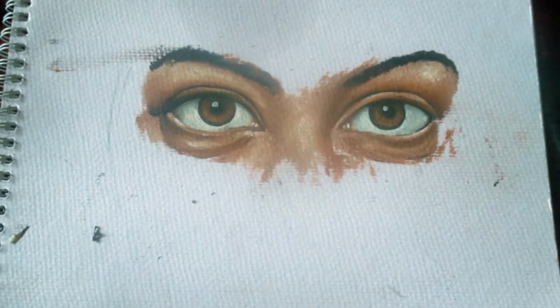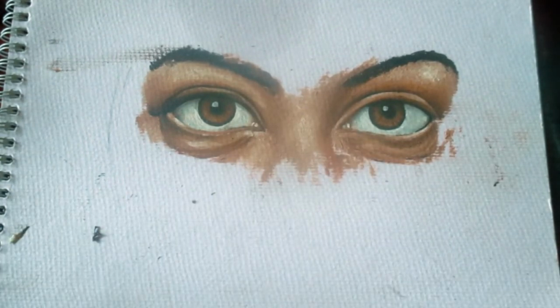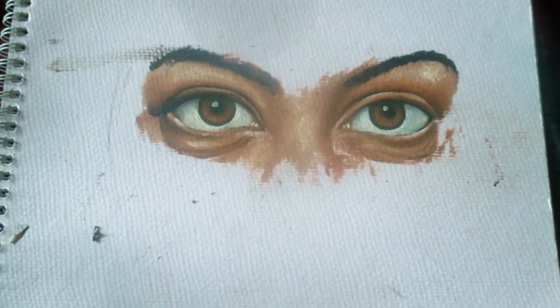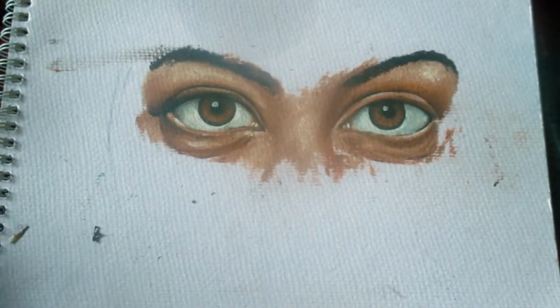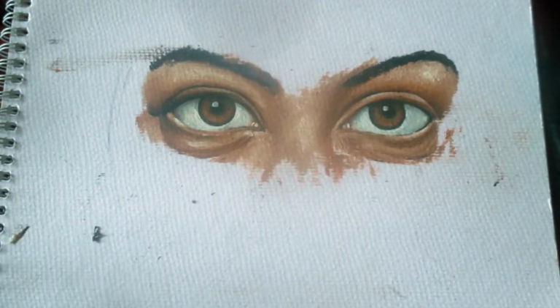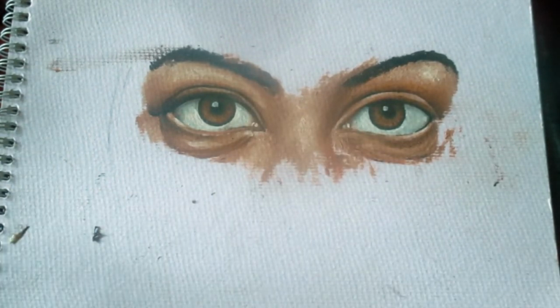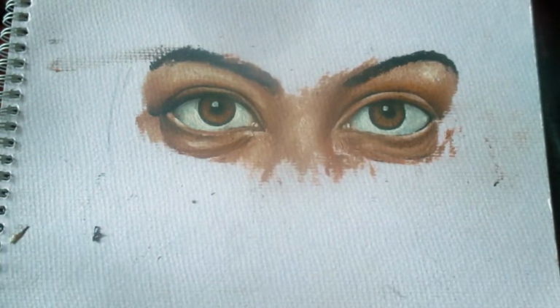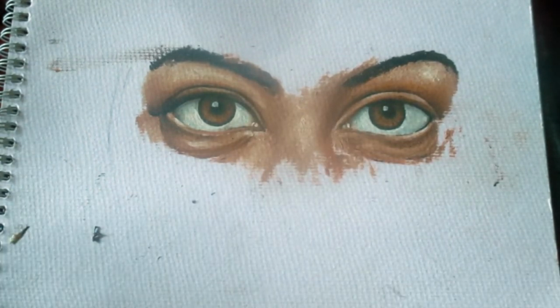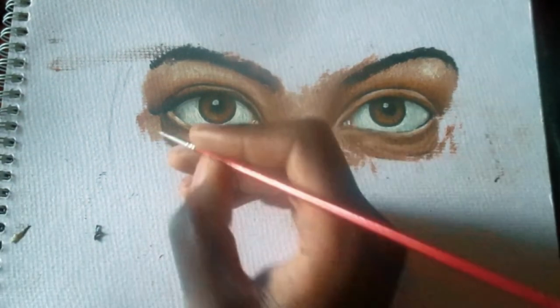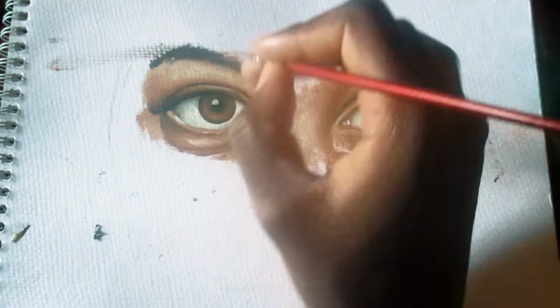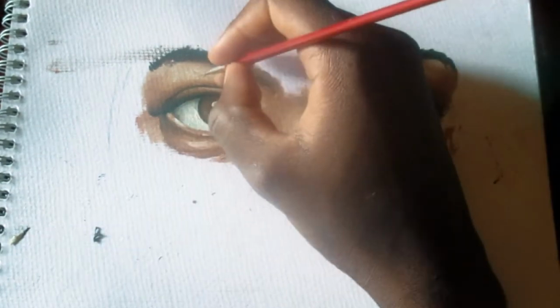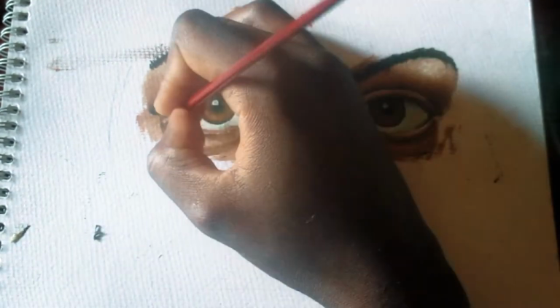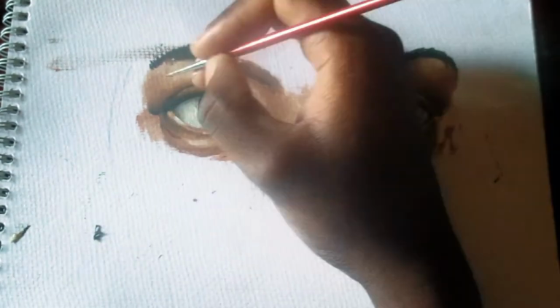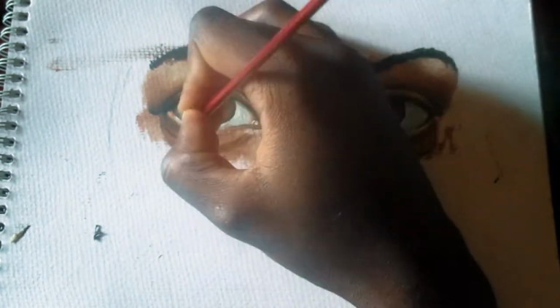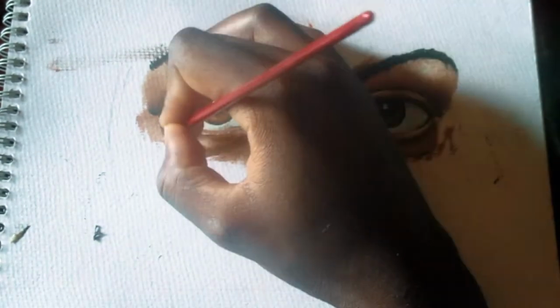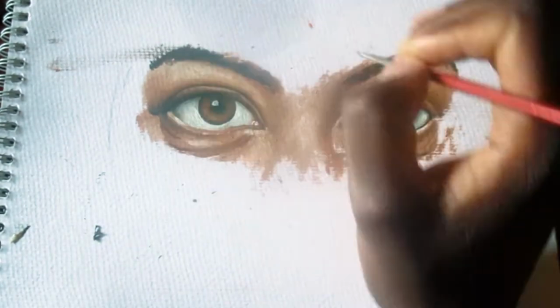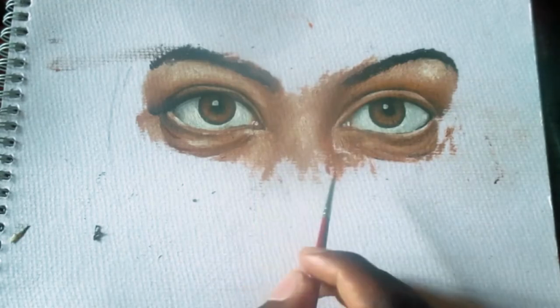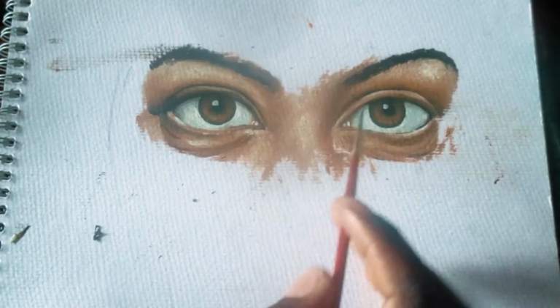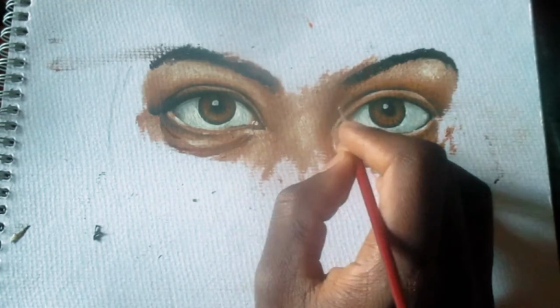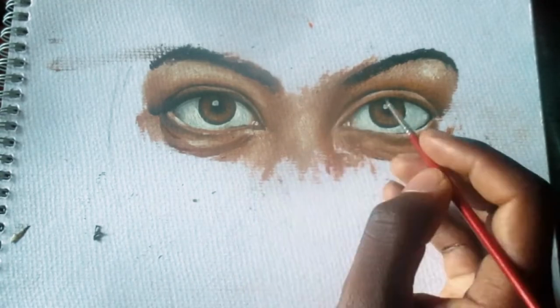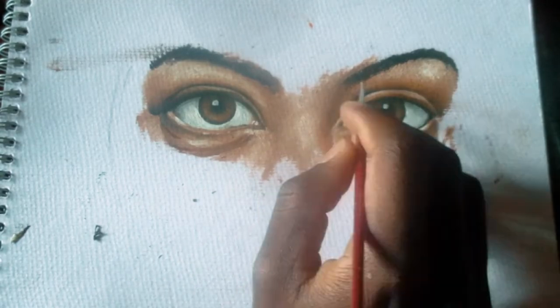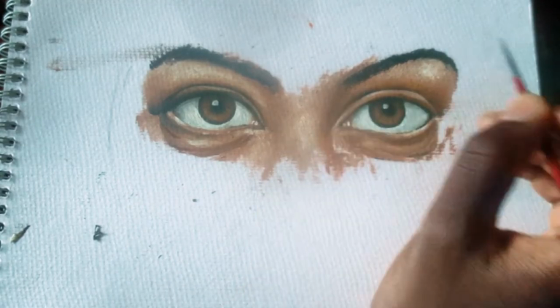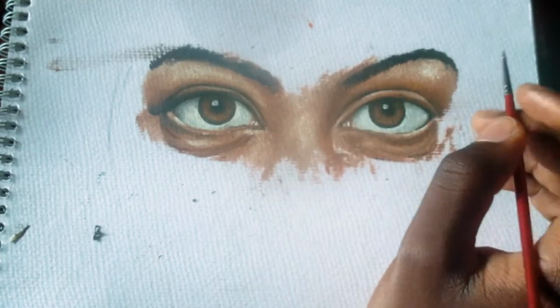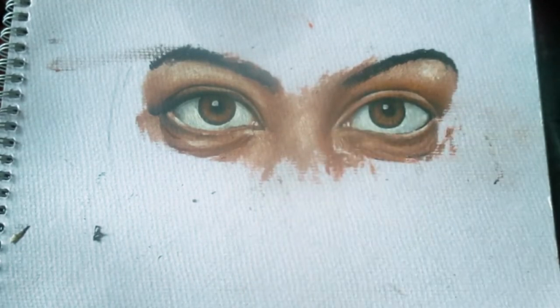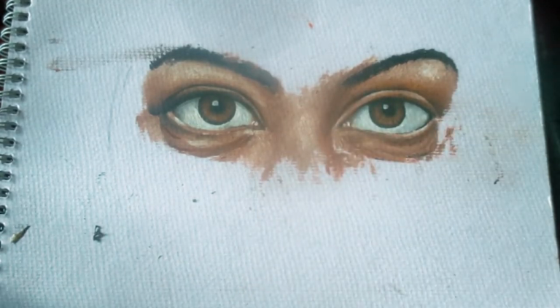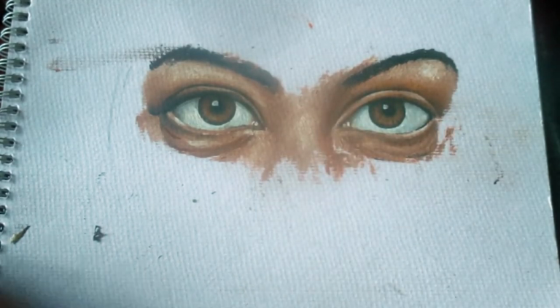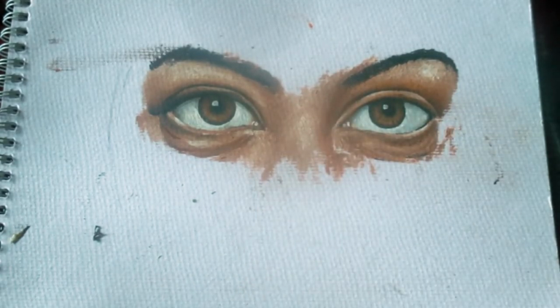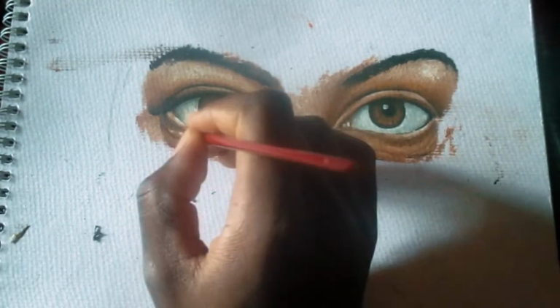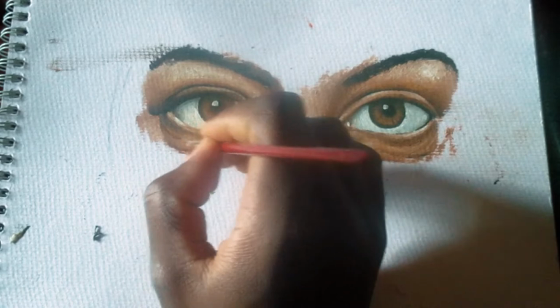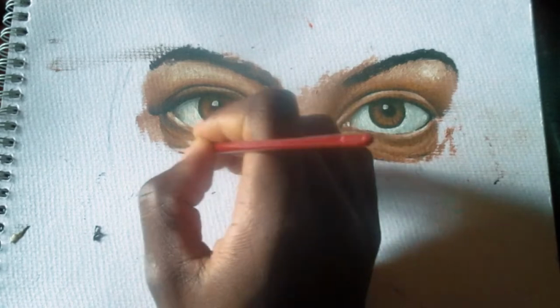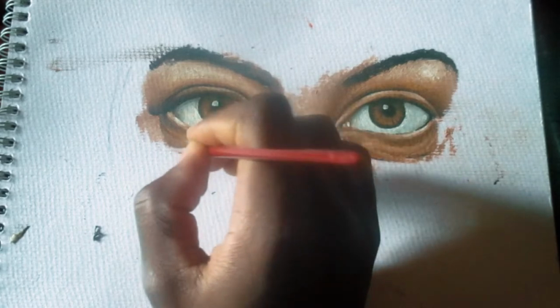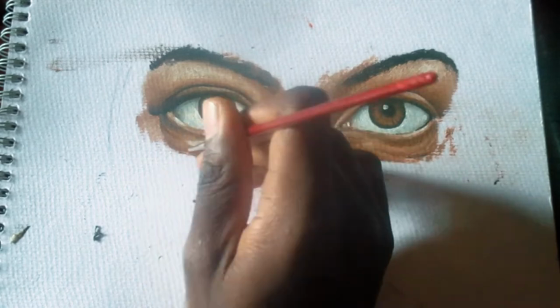I'll head now to the skin, where I start off with the dark shades of burnt amber and burnt sienna.